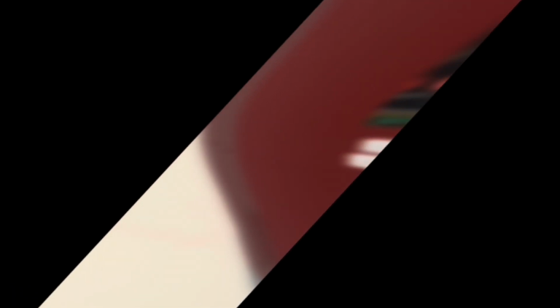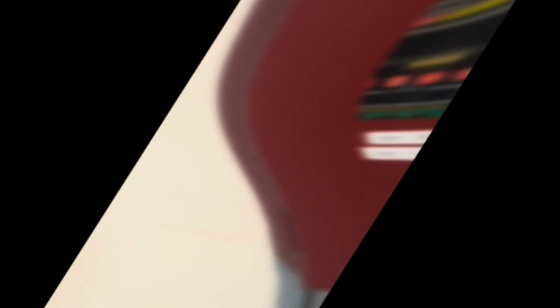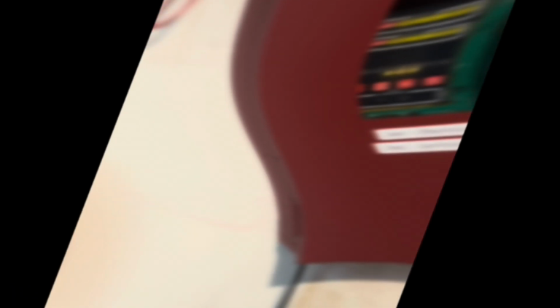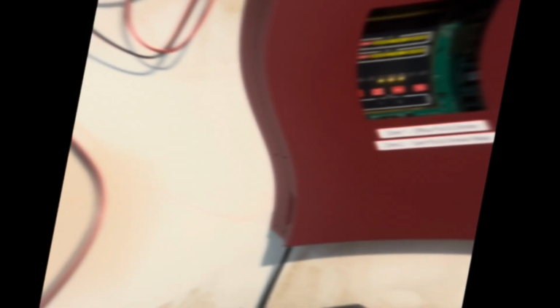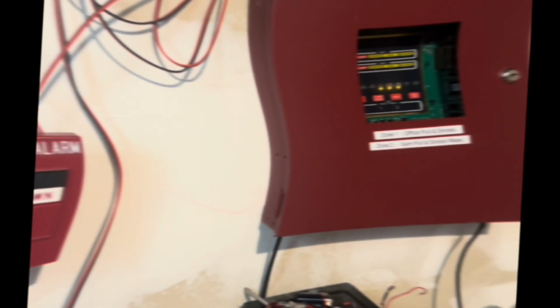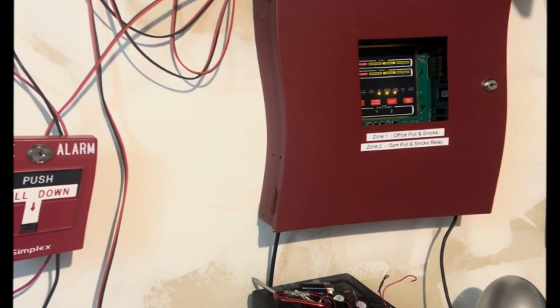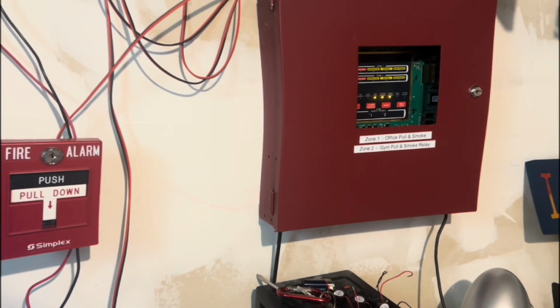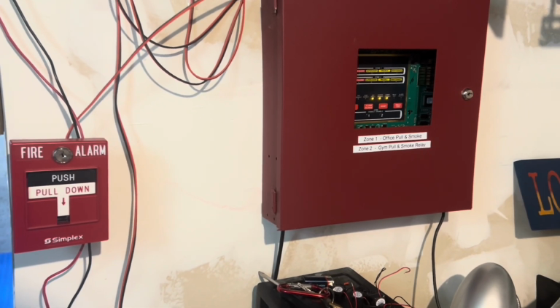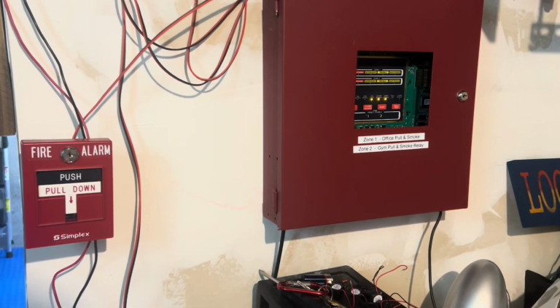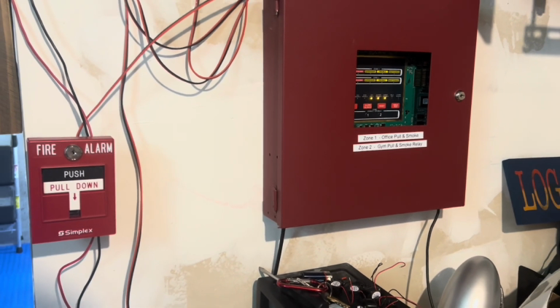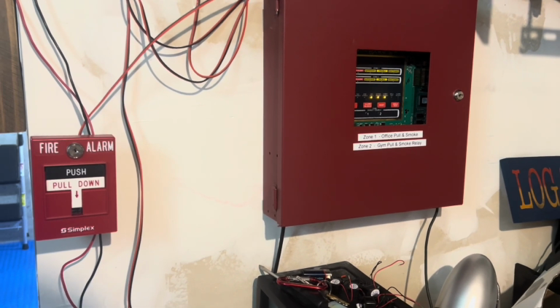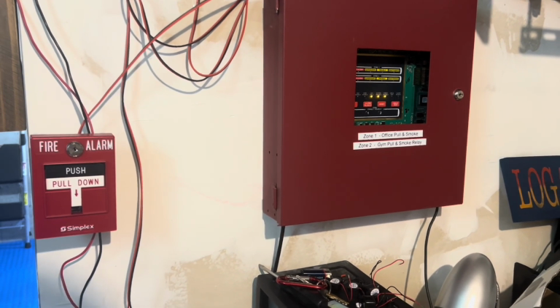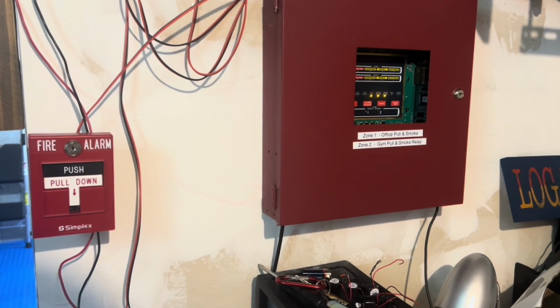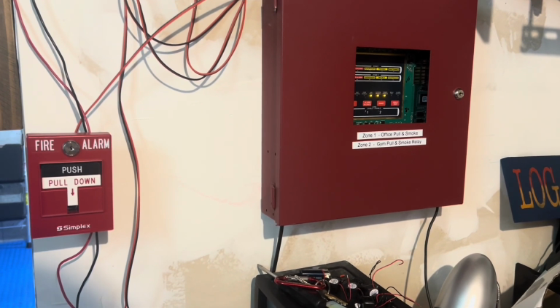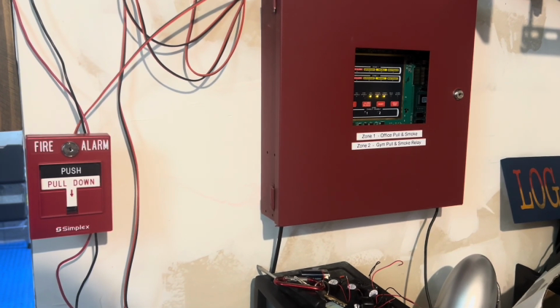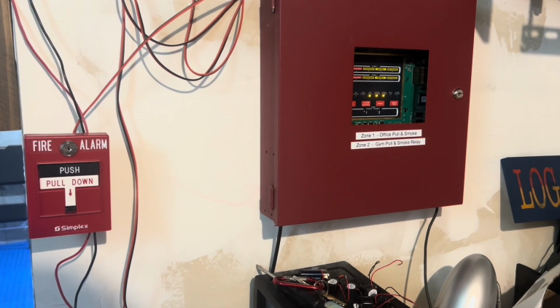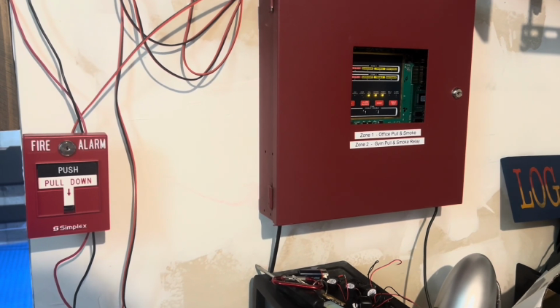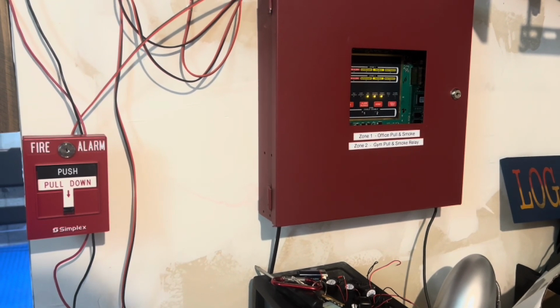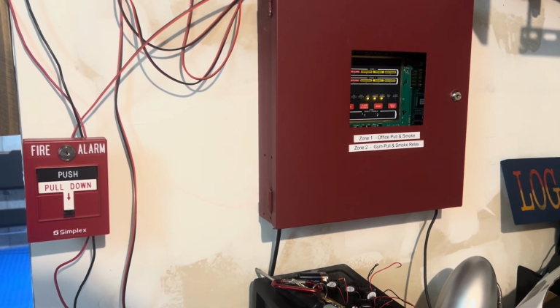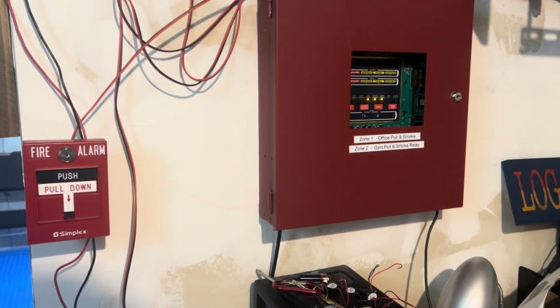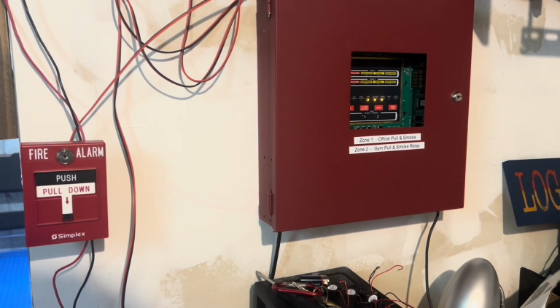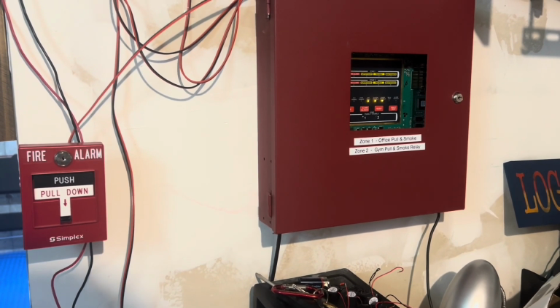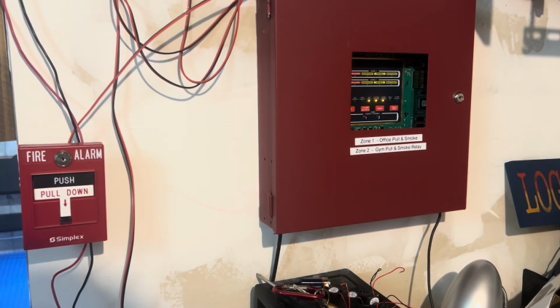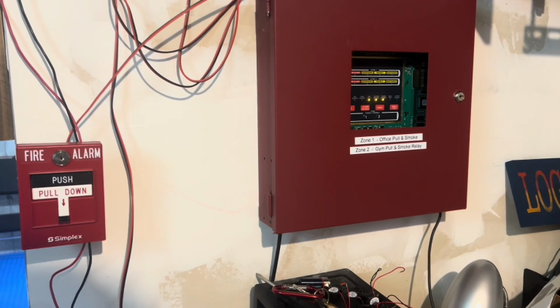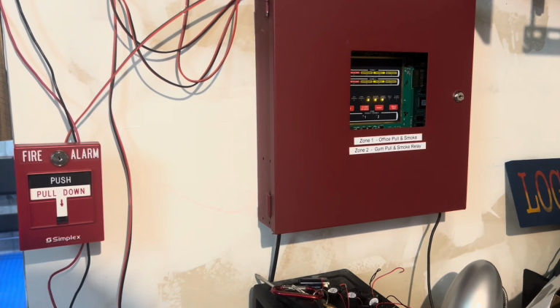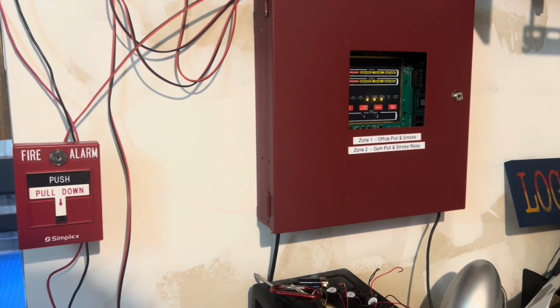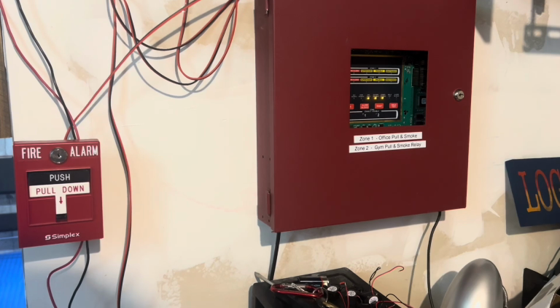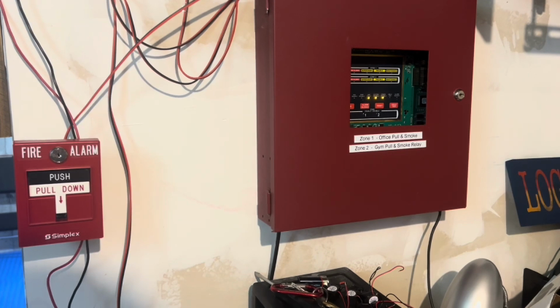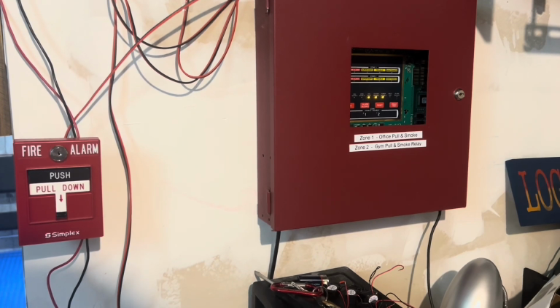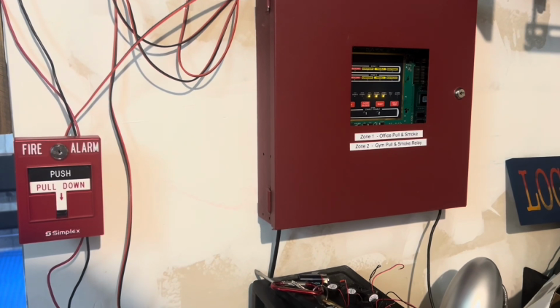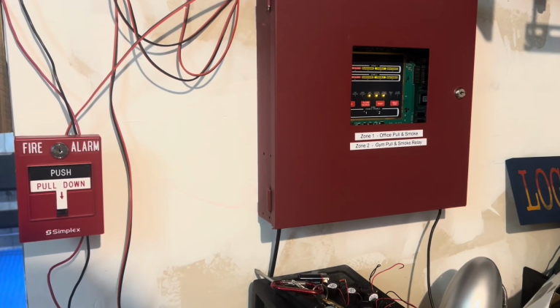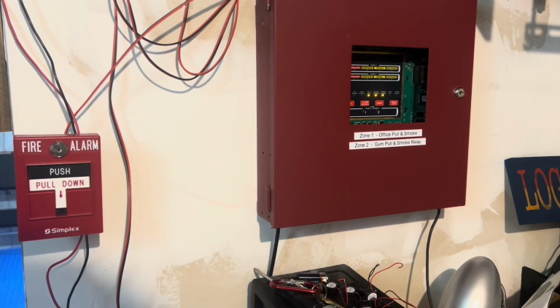Hey everyone, Logan Addix here, and you guys have waited long enough, so it's time for System Test 35.